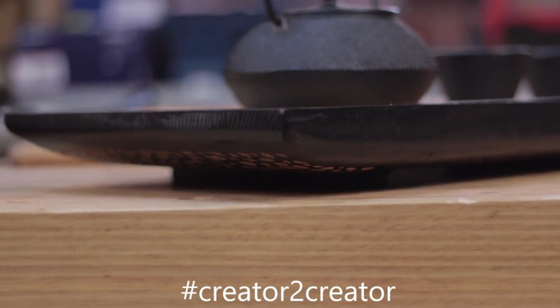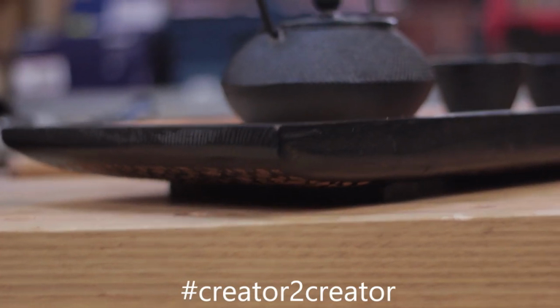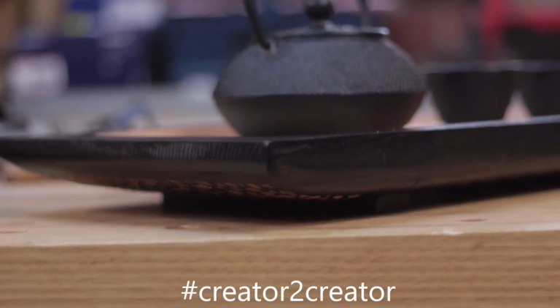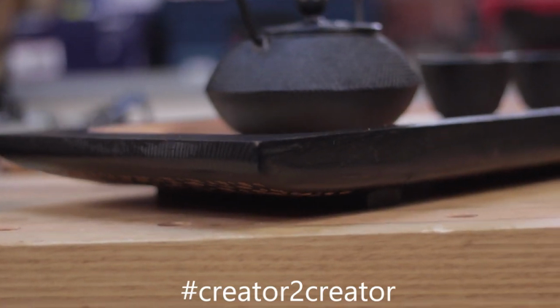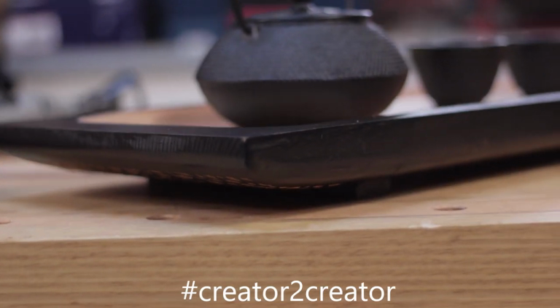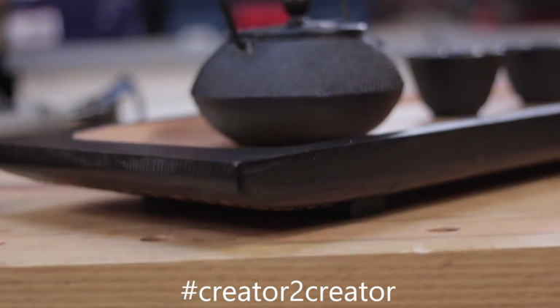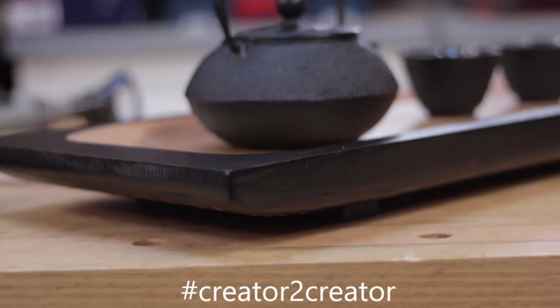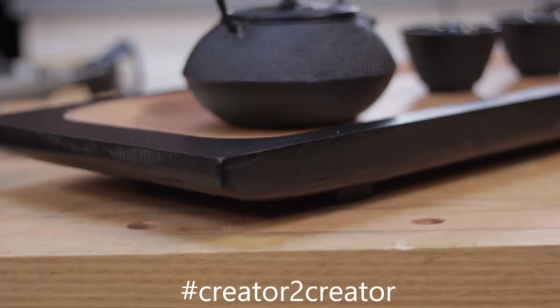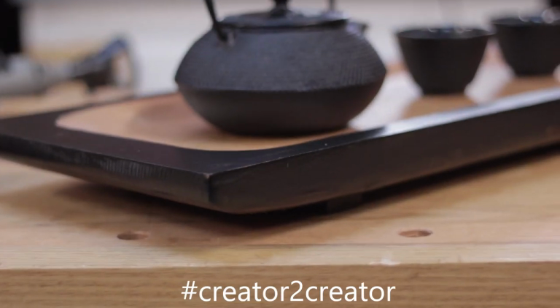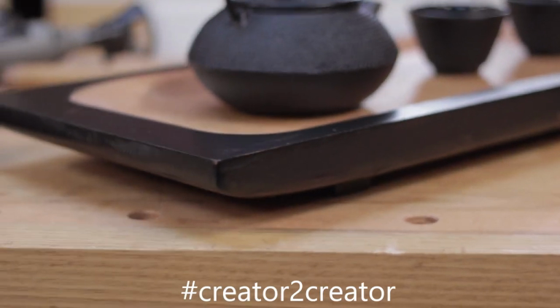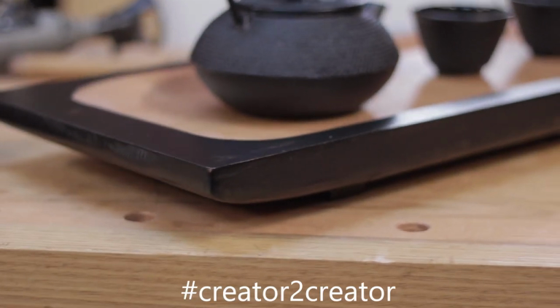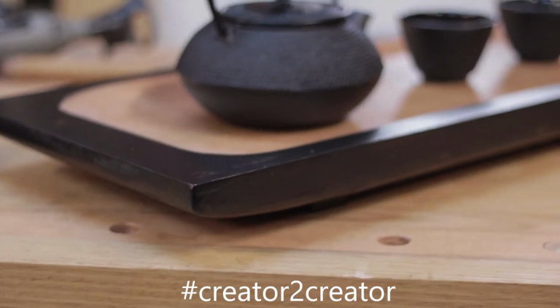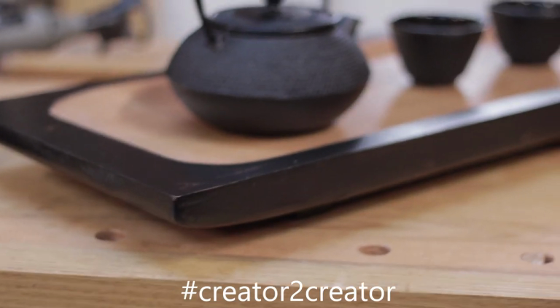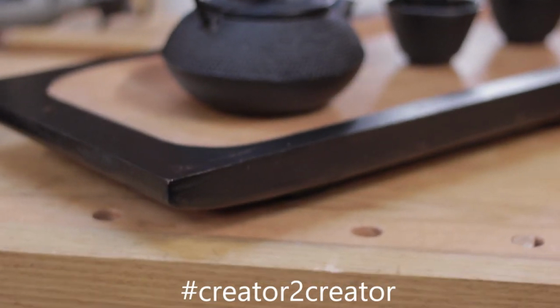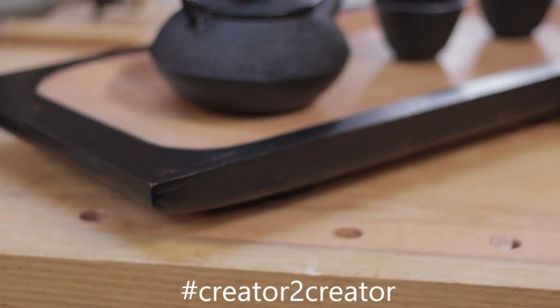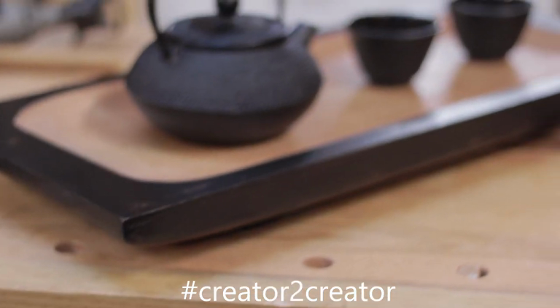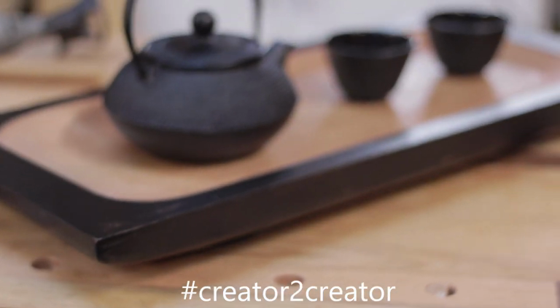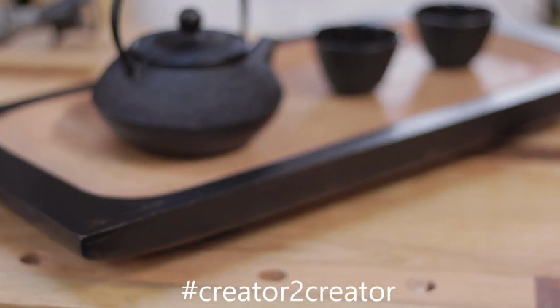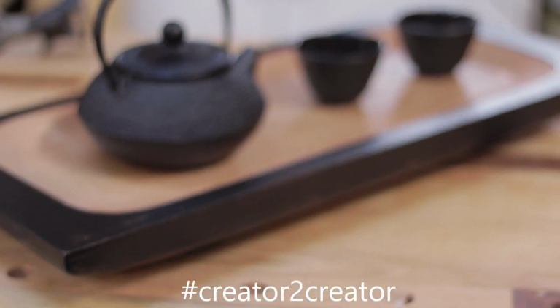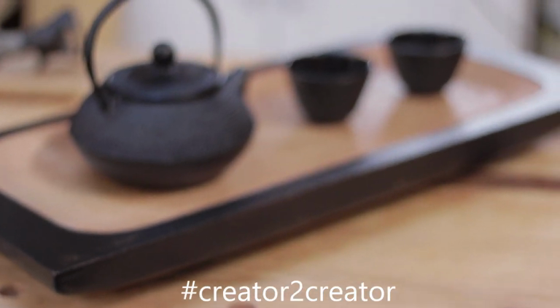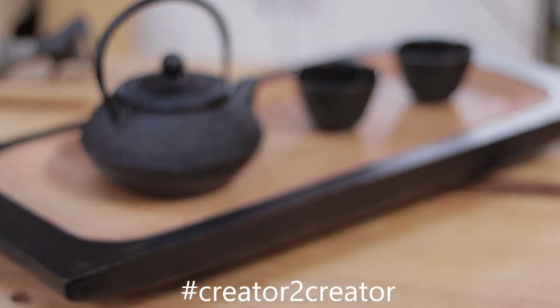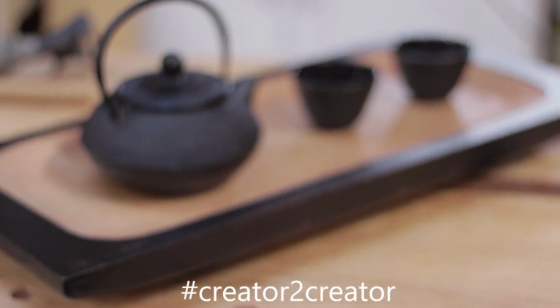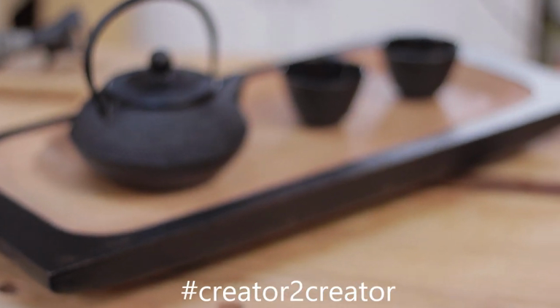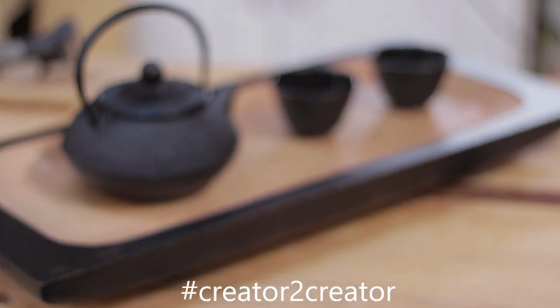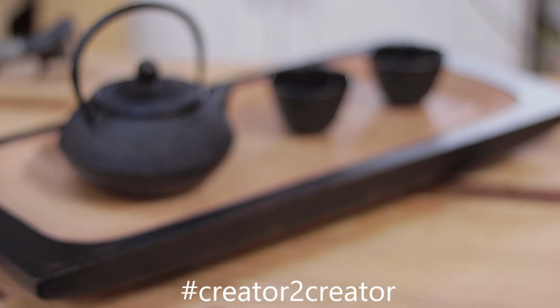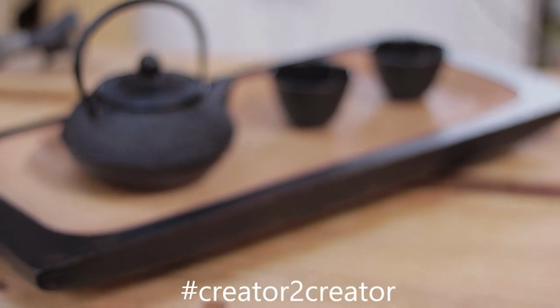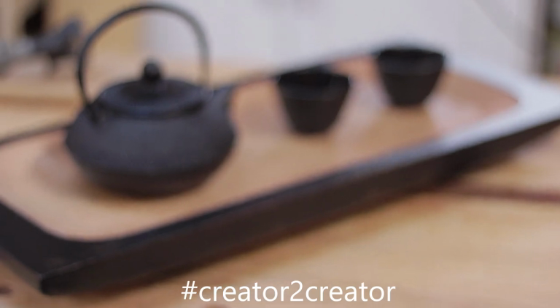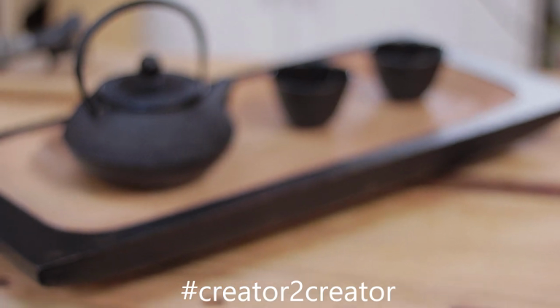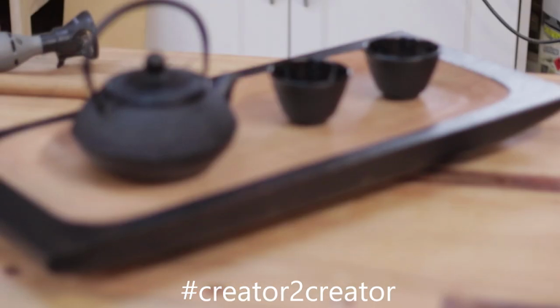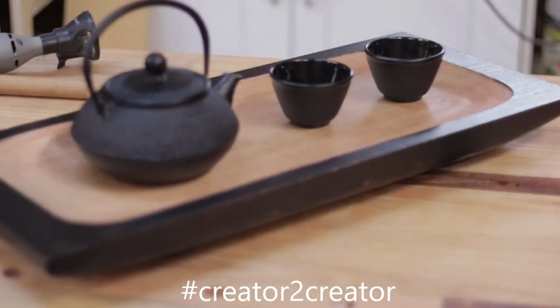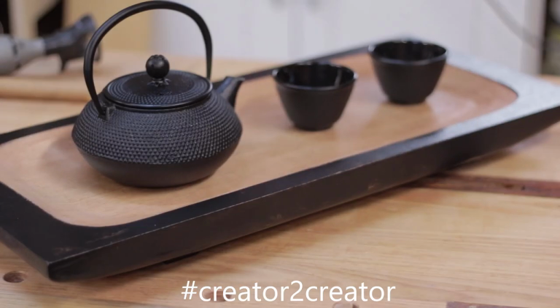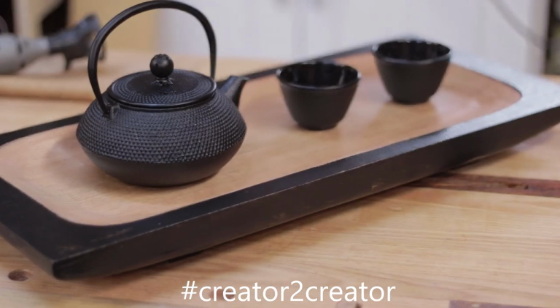In the spirit of Audioblocks' creator-to-creator initiative, here's what I made with my Audioblocks subscription.